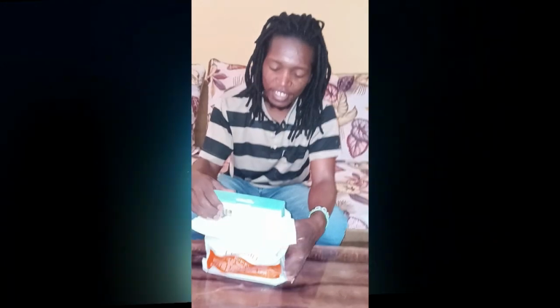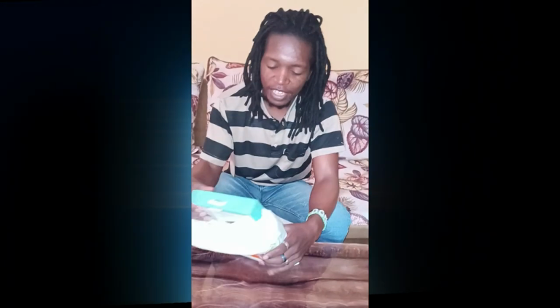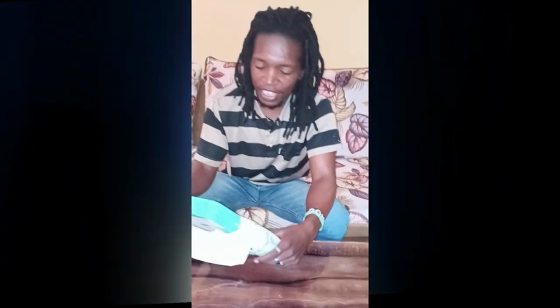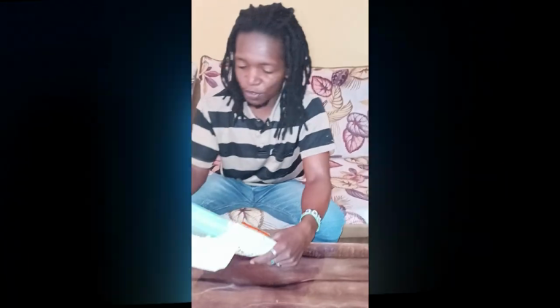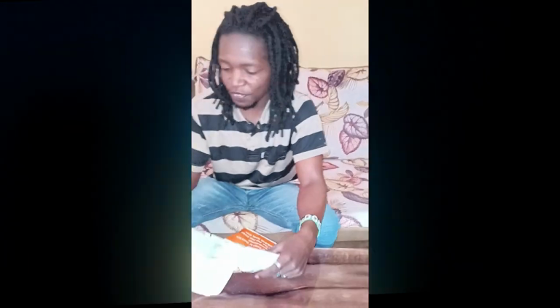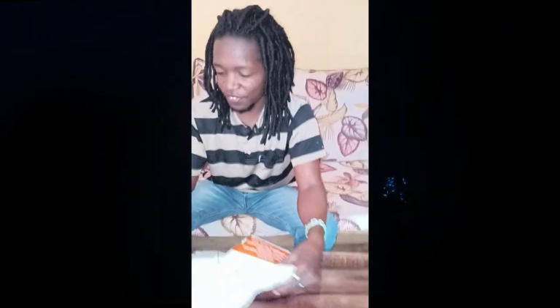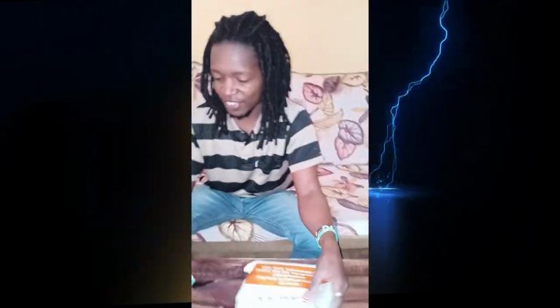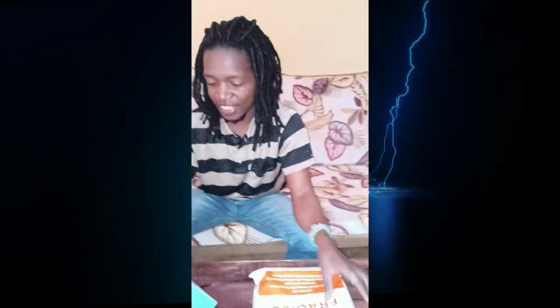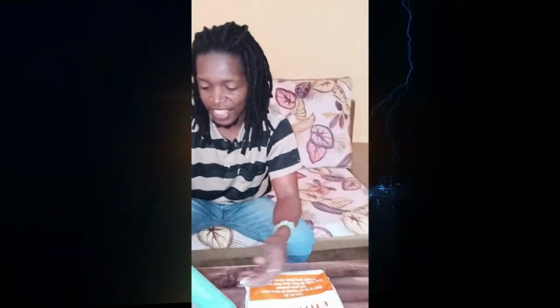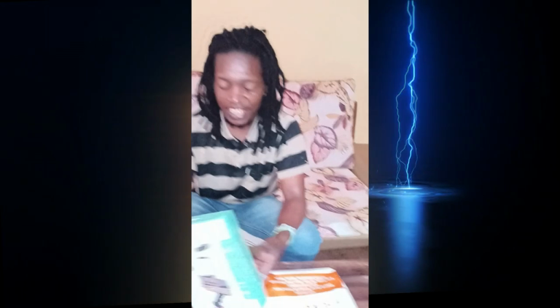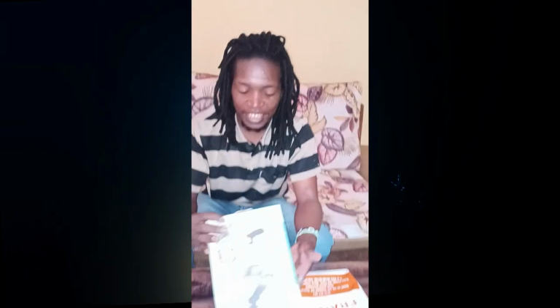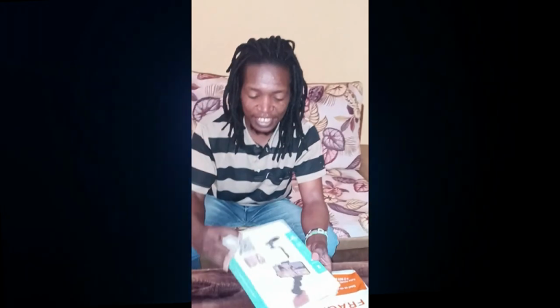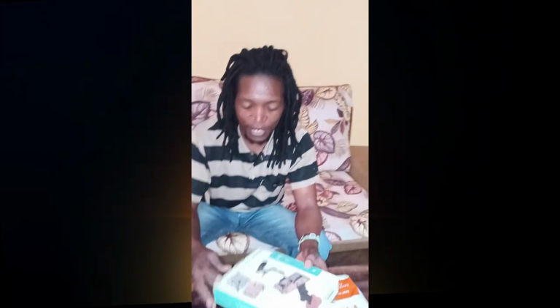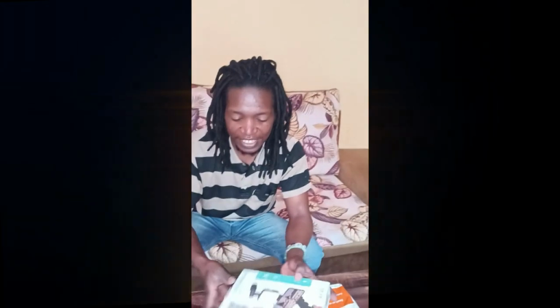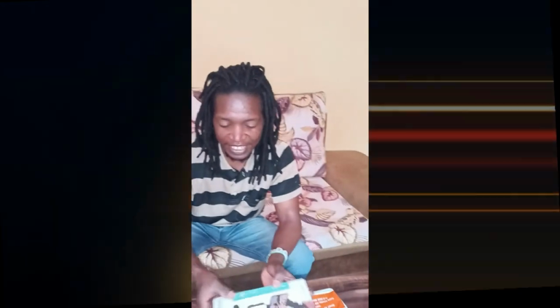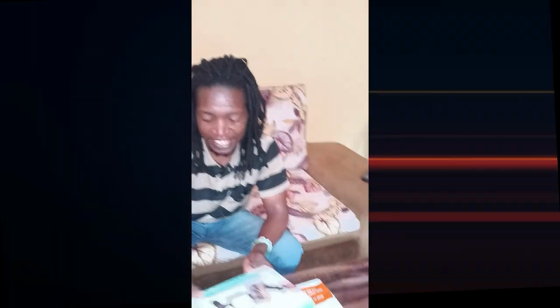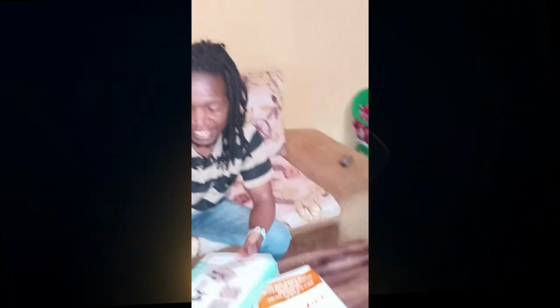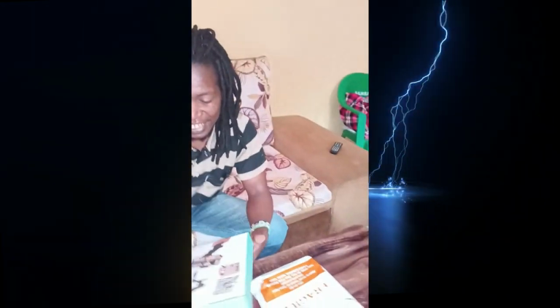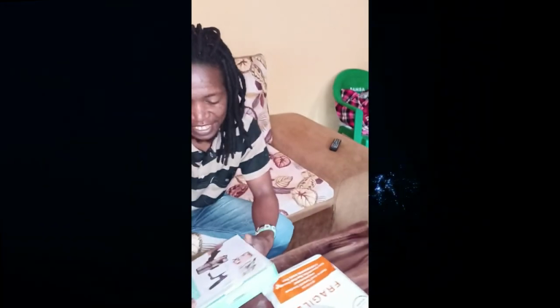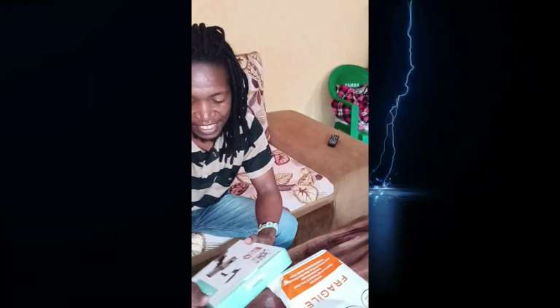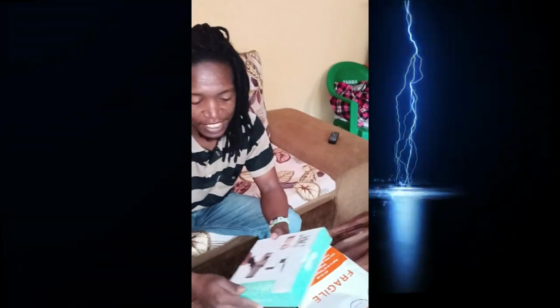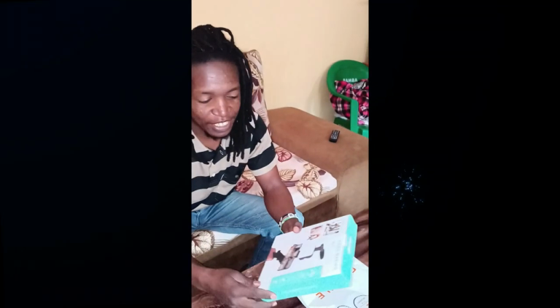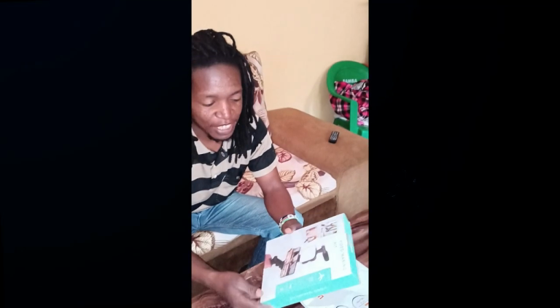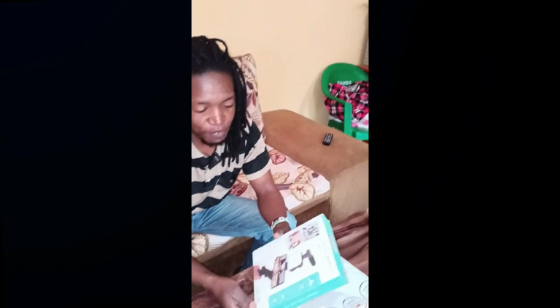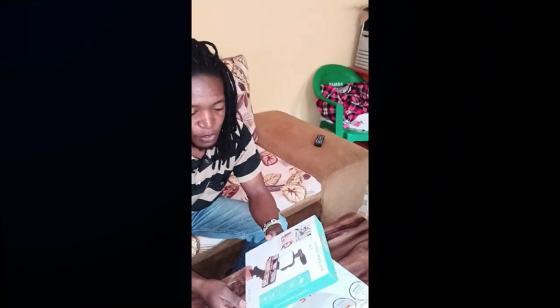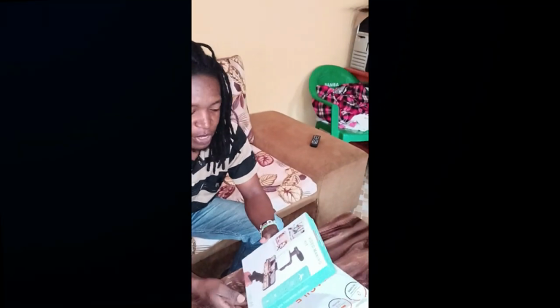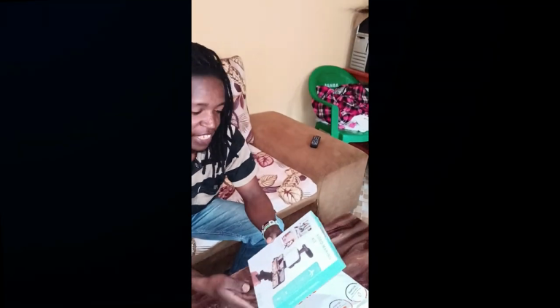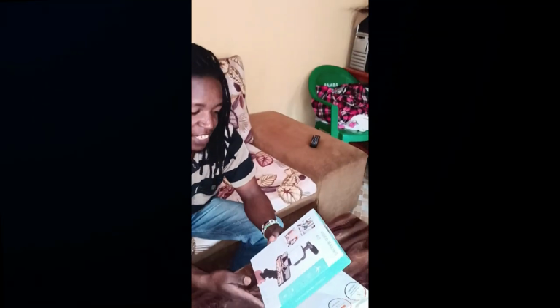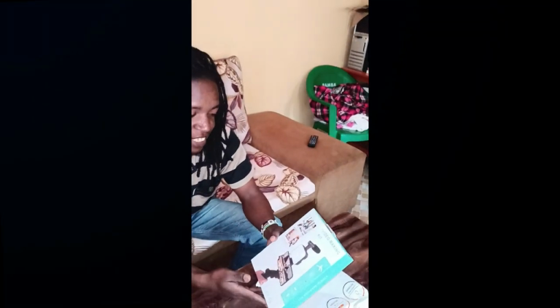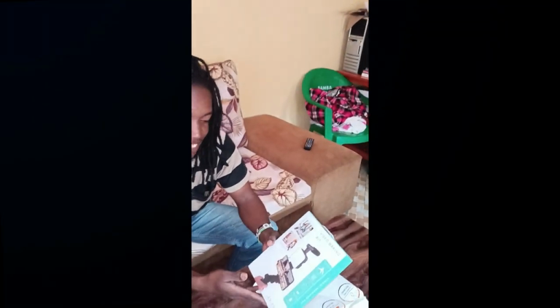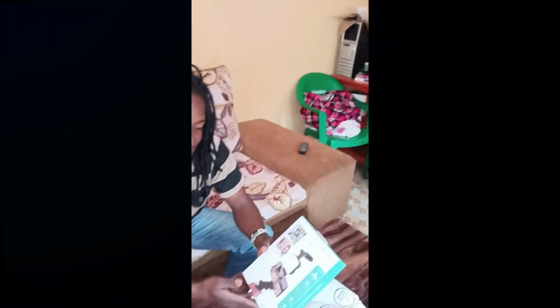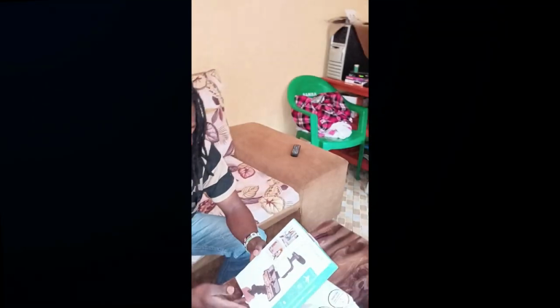Now, this is our kit — the video making kit.